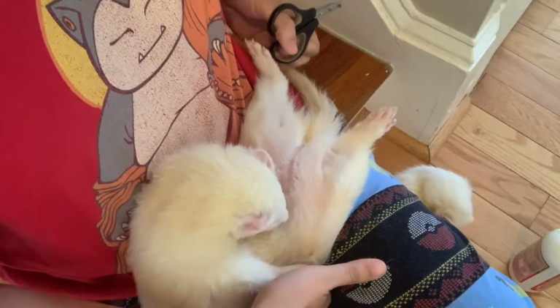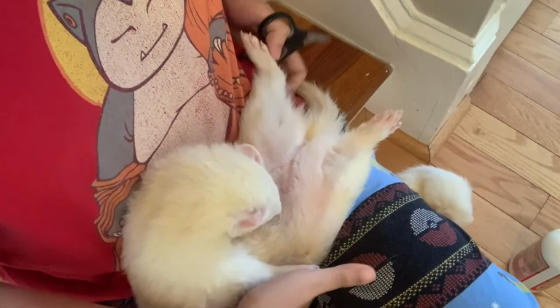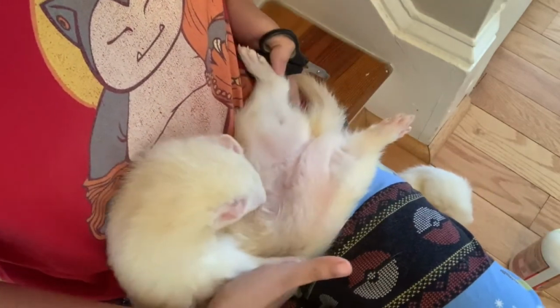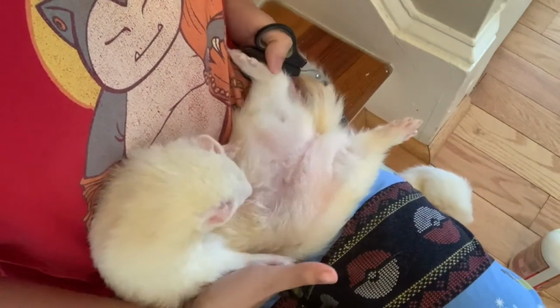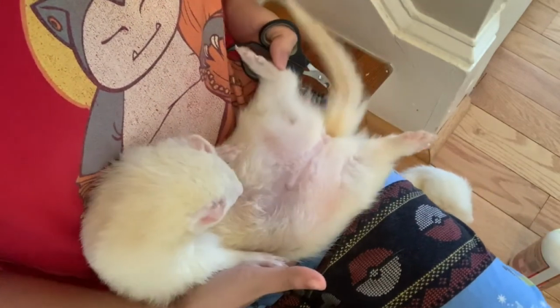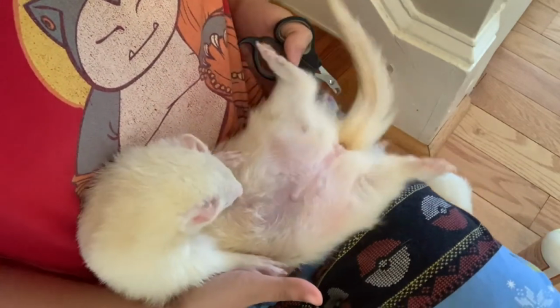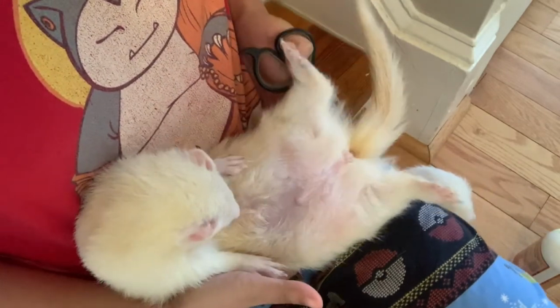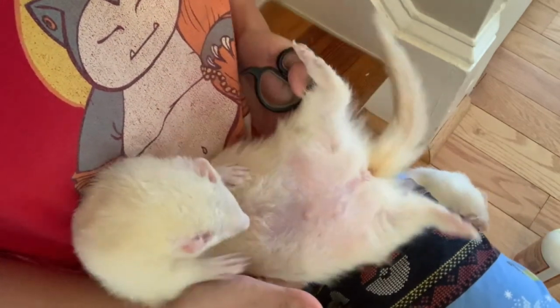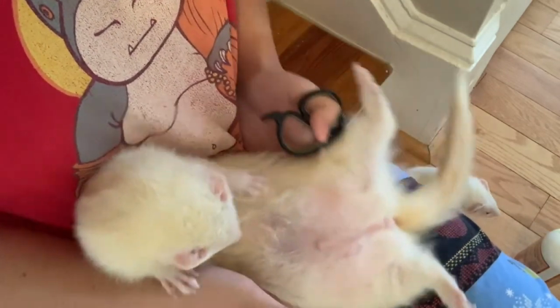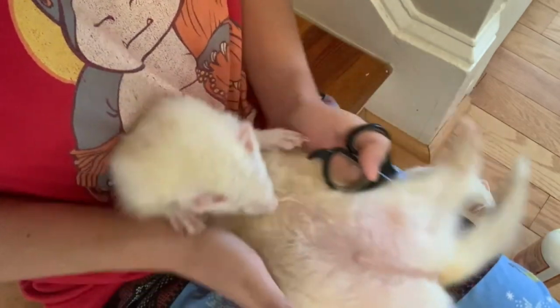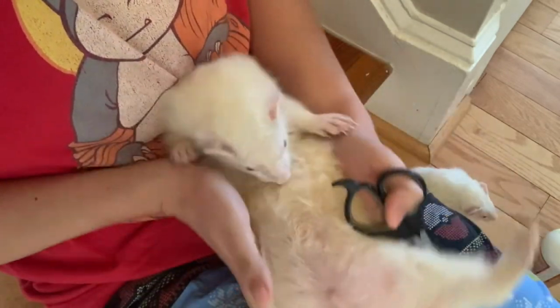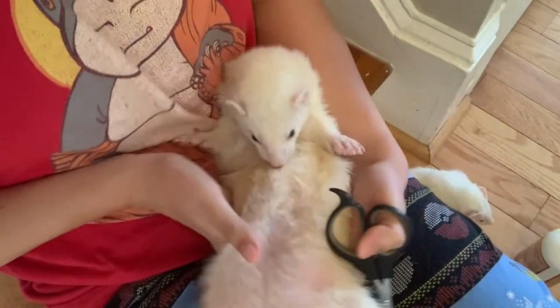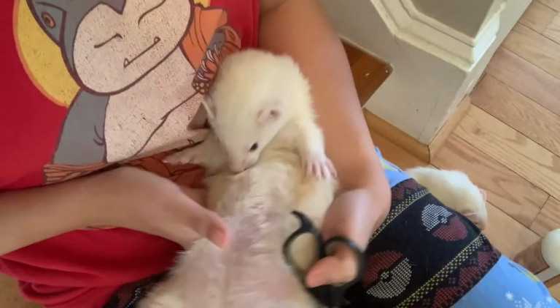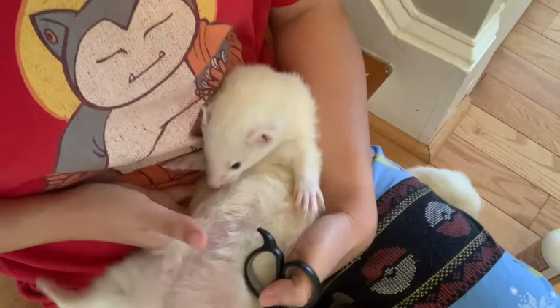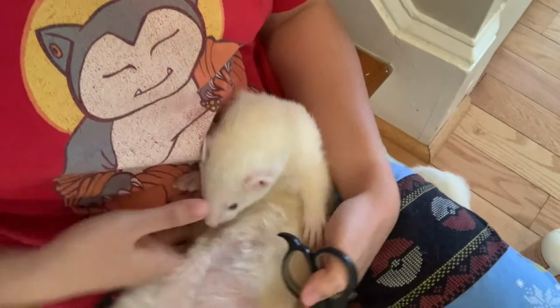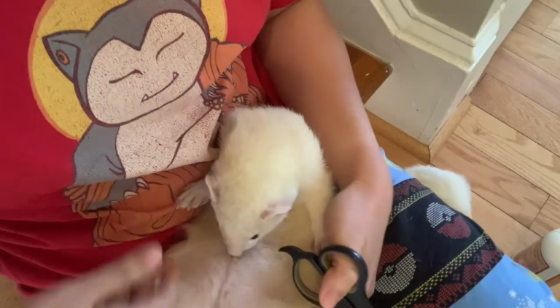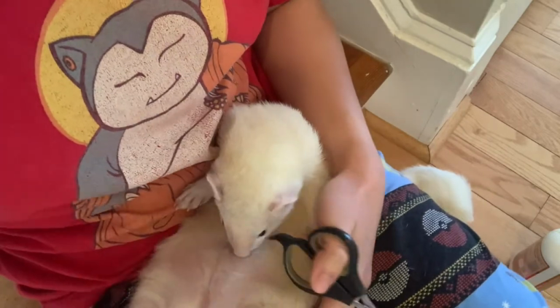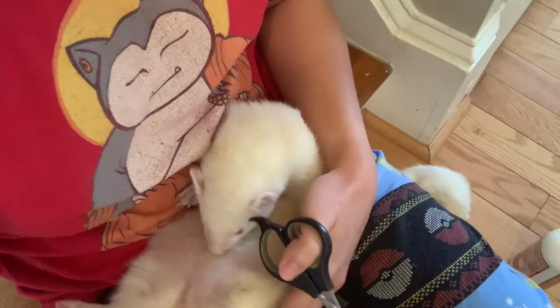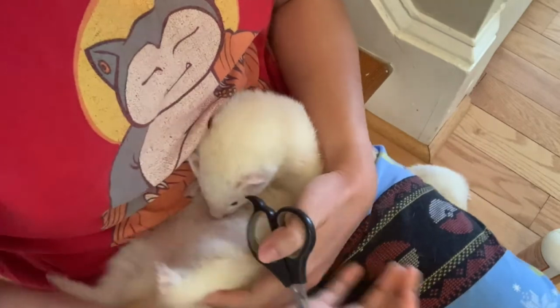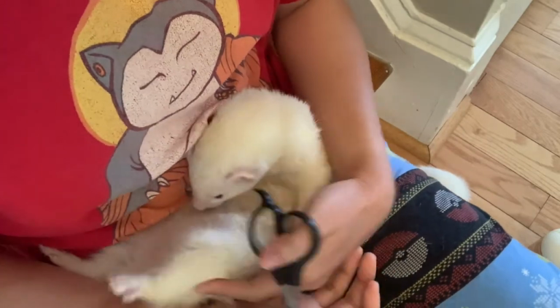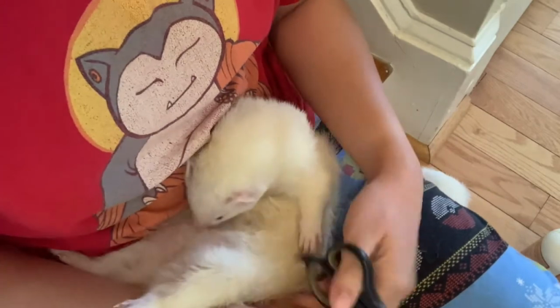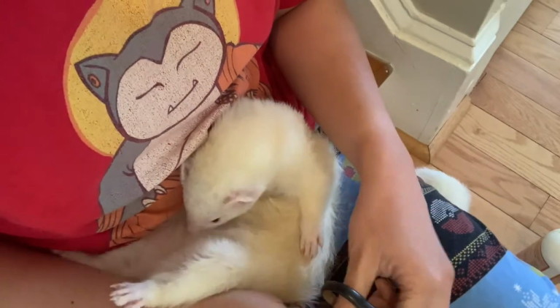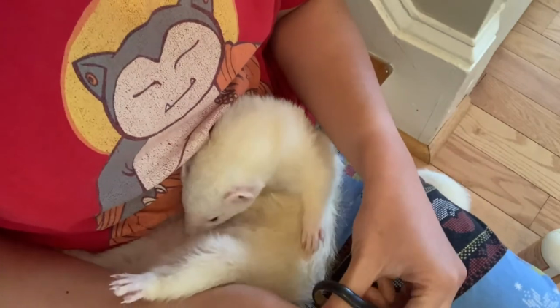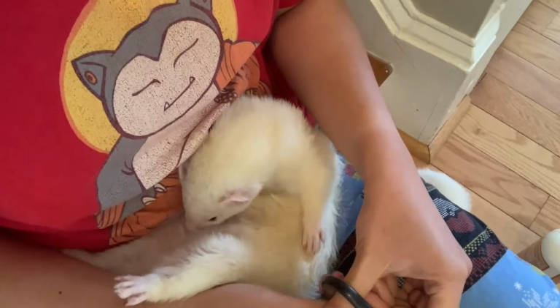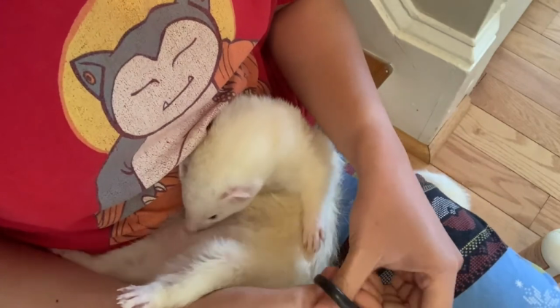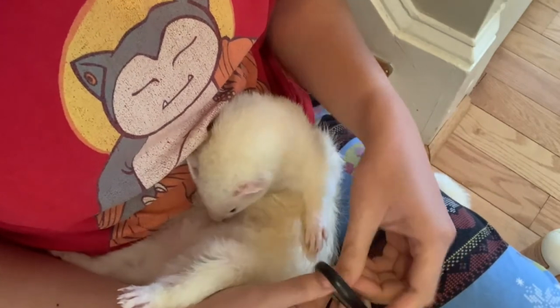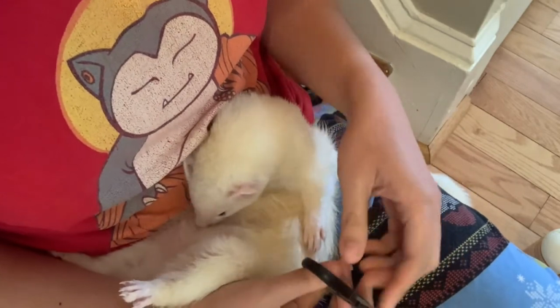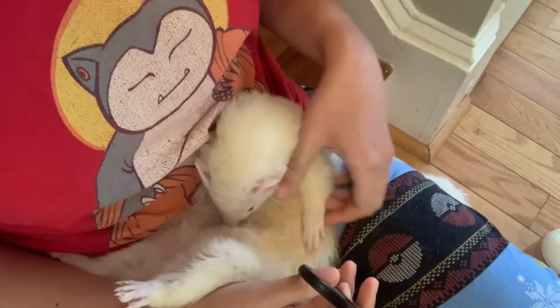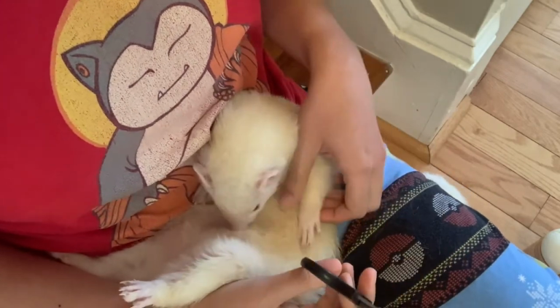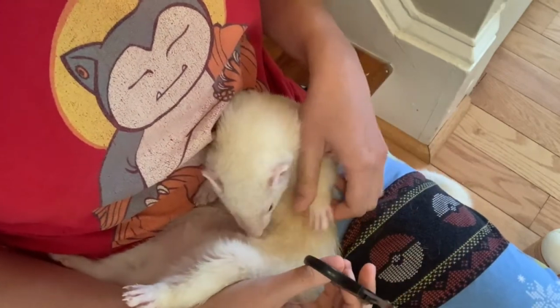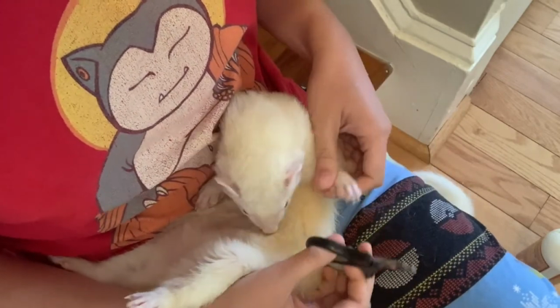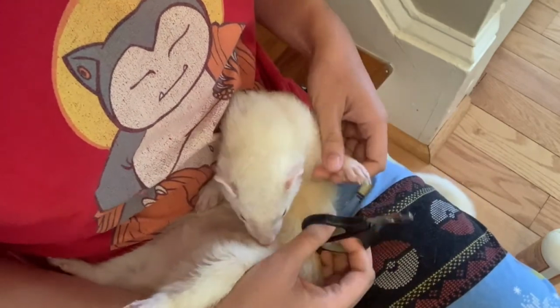Stop! They keep trying to crawl into my pants, which is why I'm yelling at them.